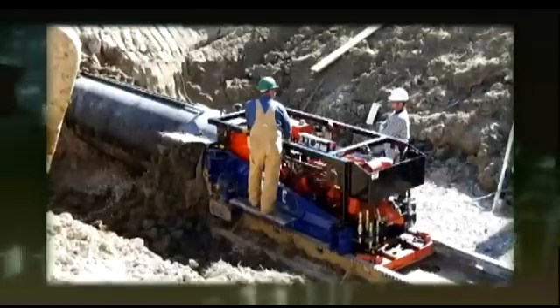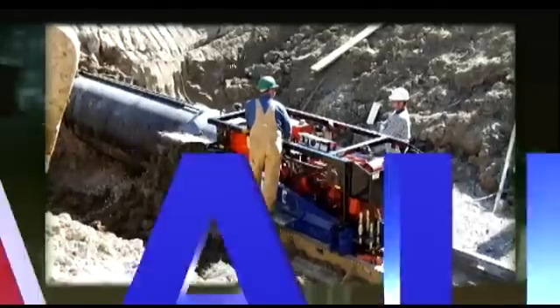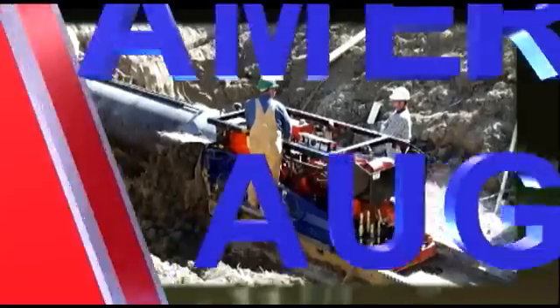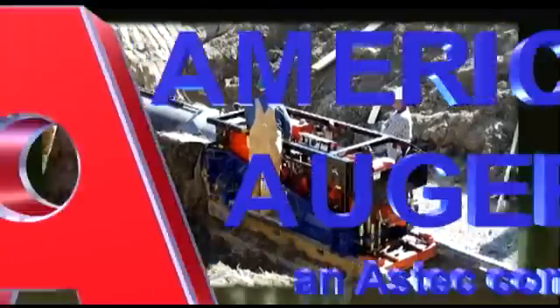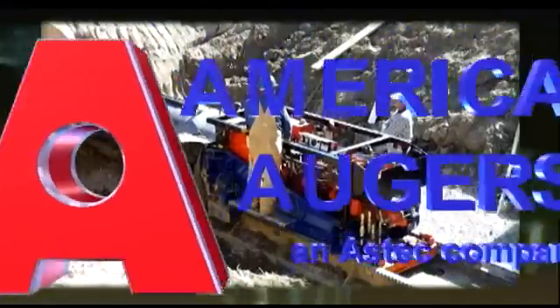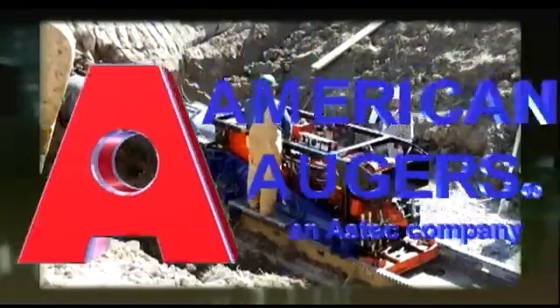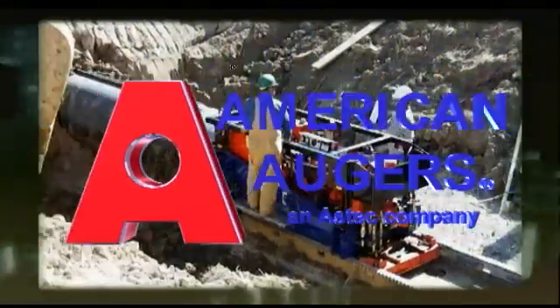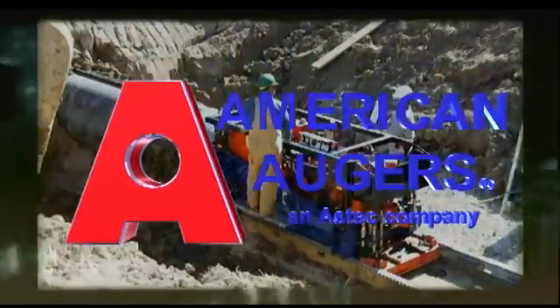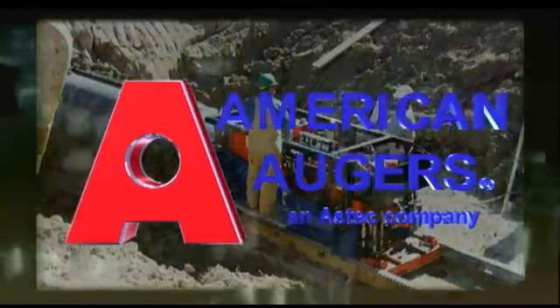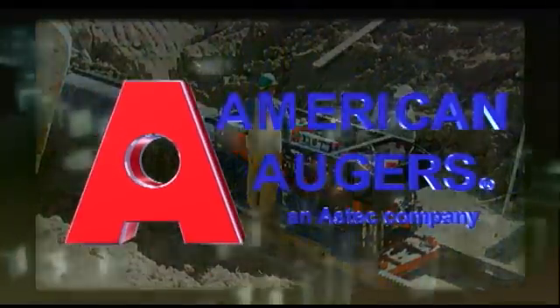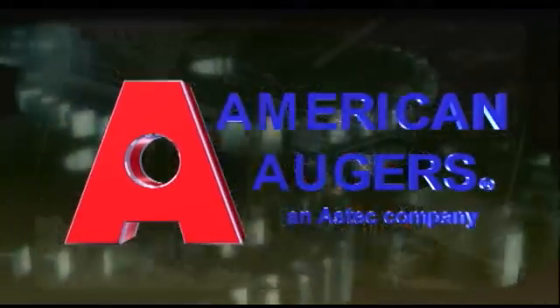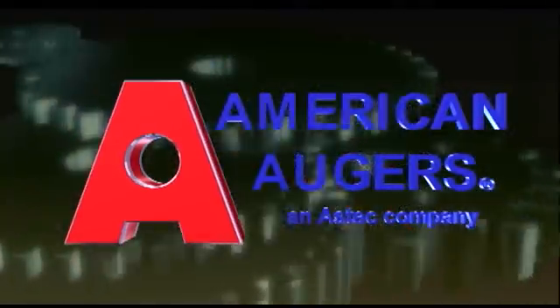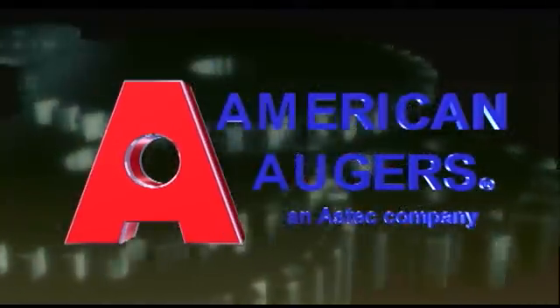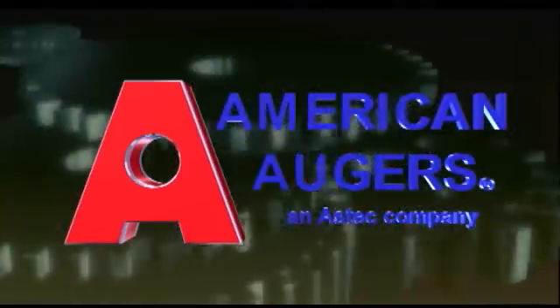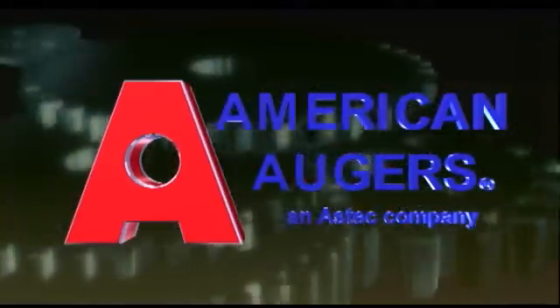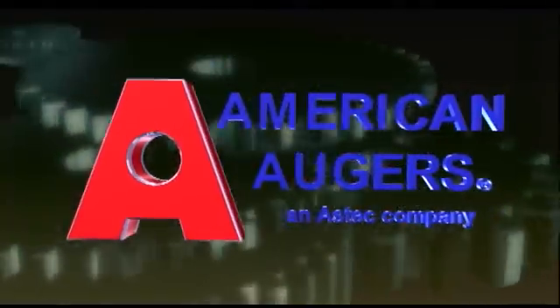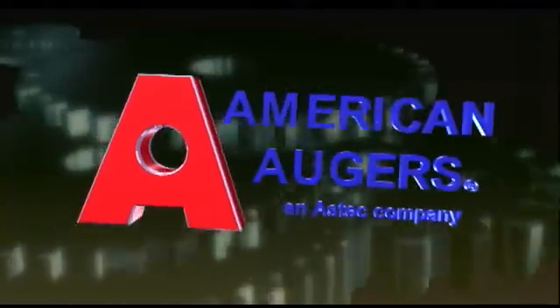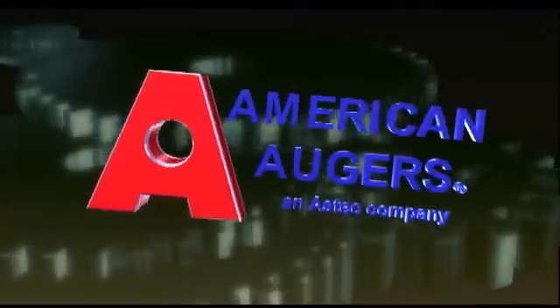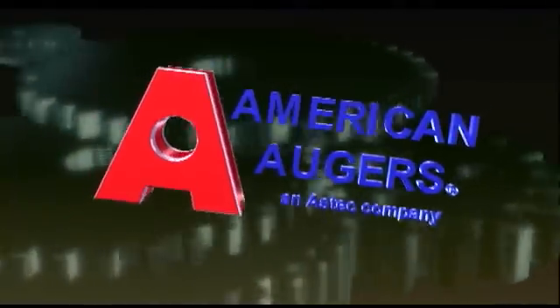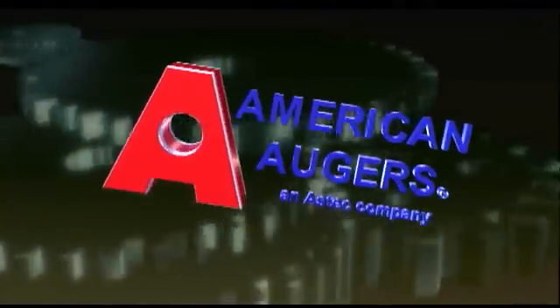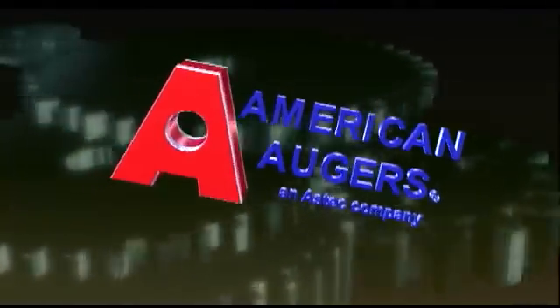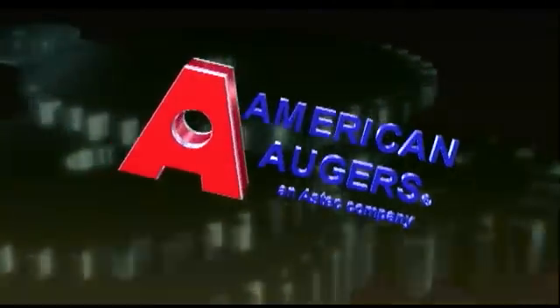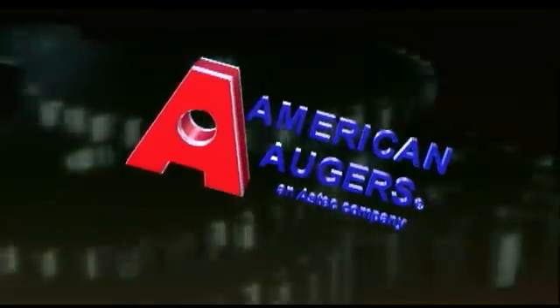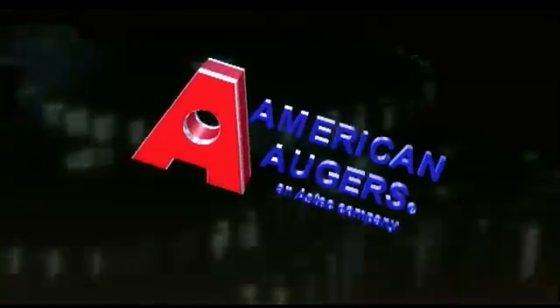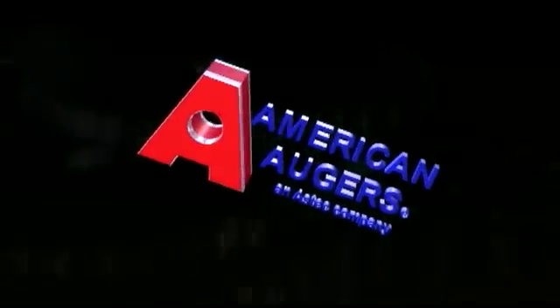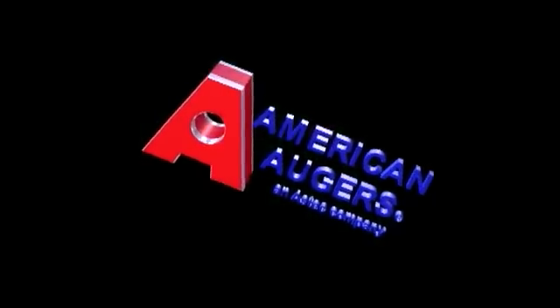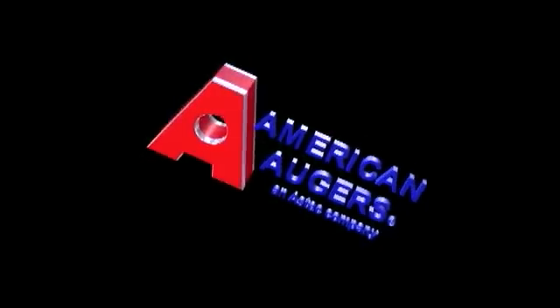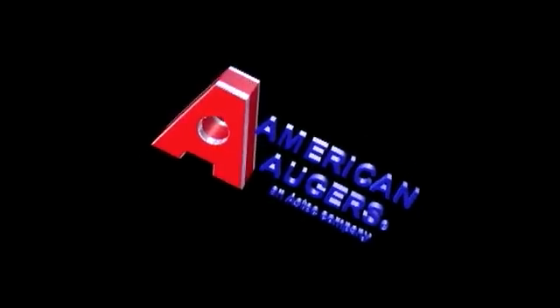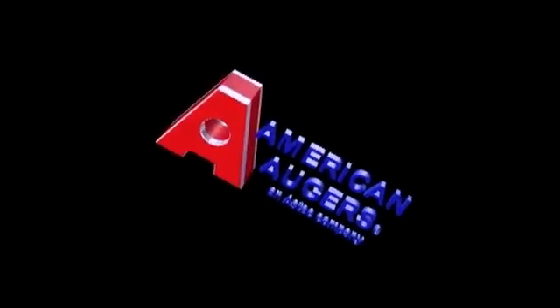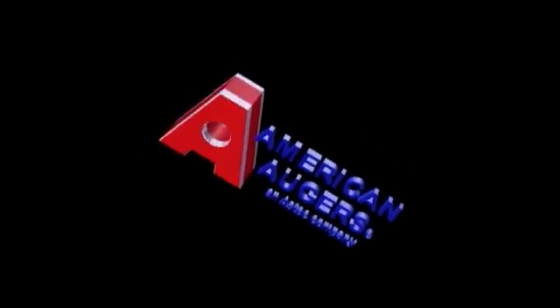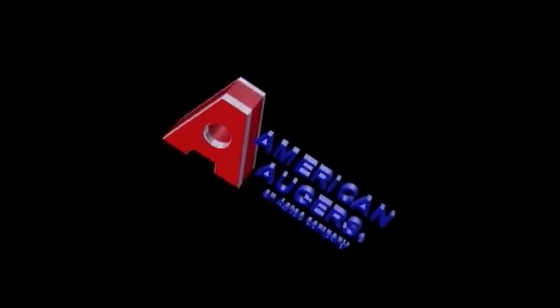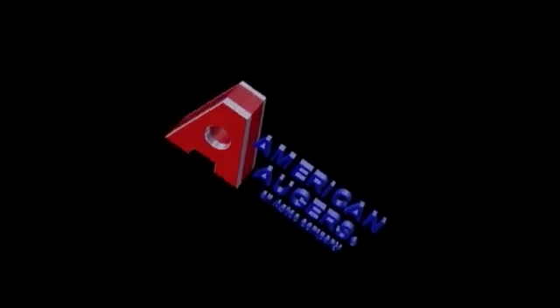American Directional Drill by American Augers — drilling the world with success.